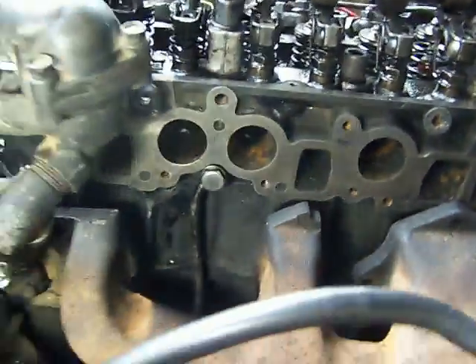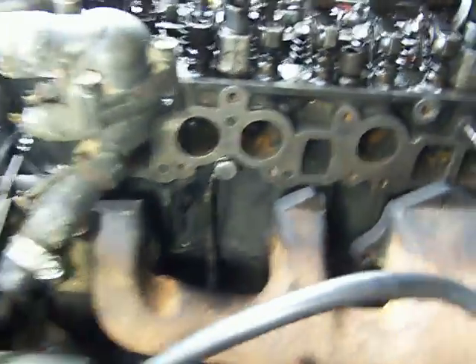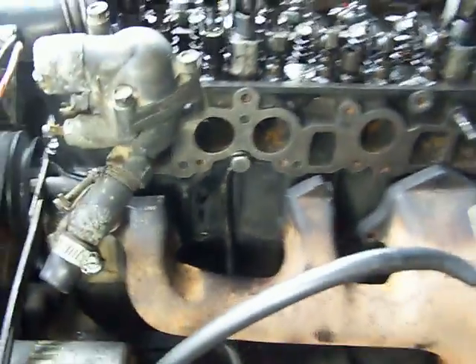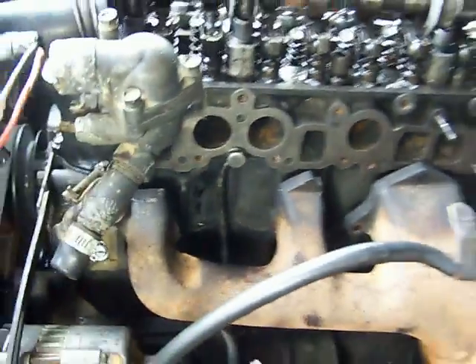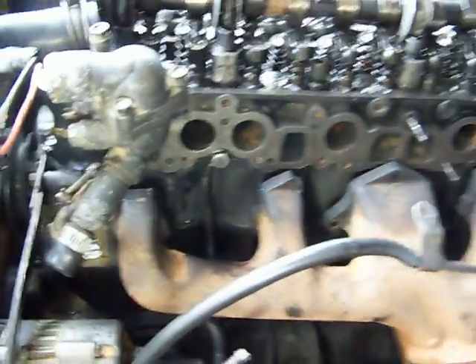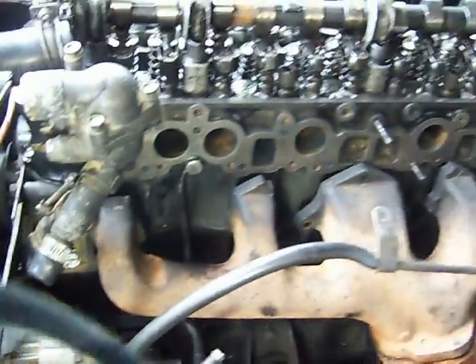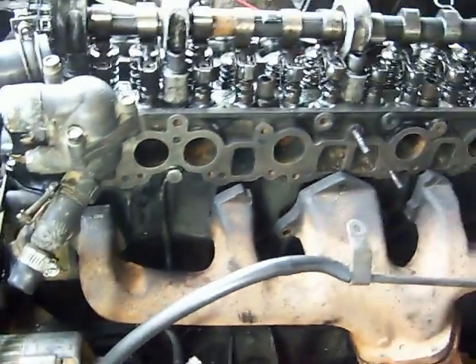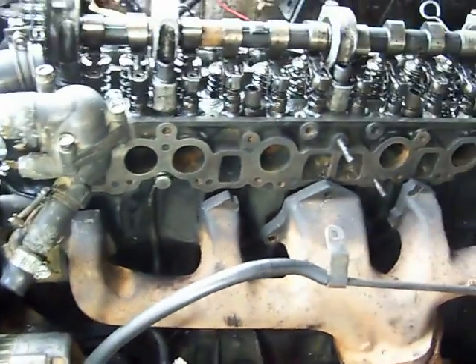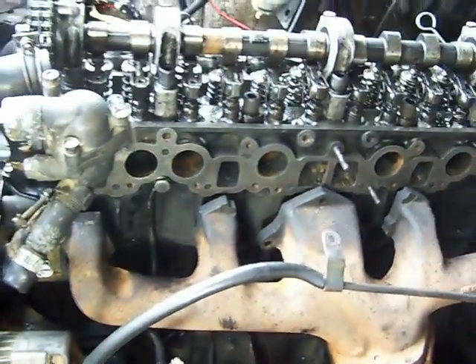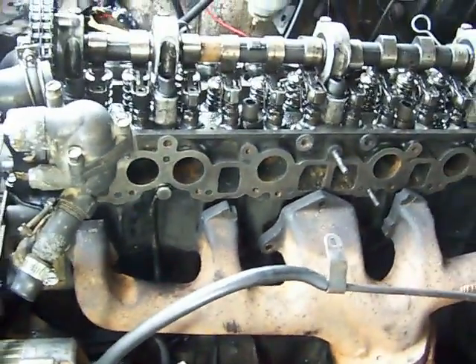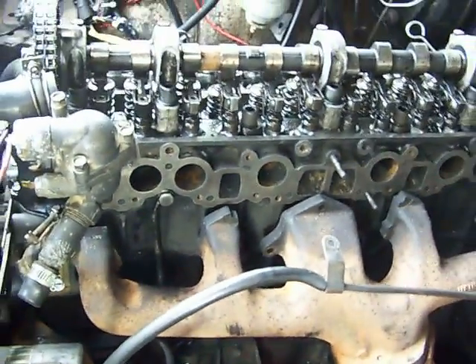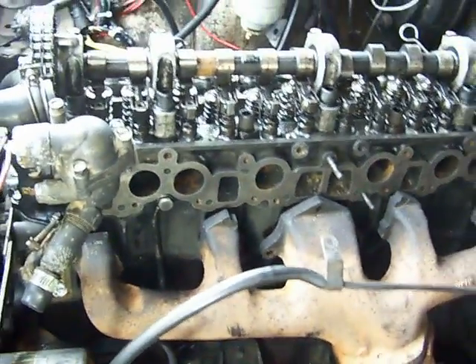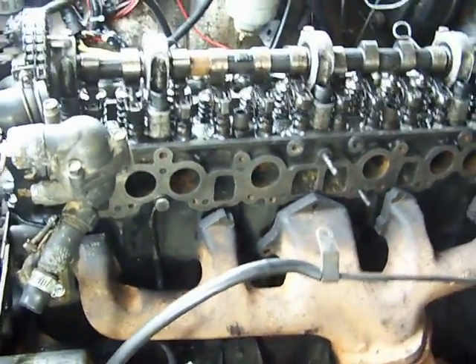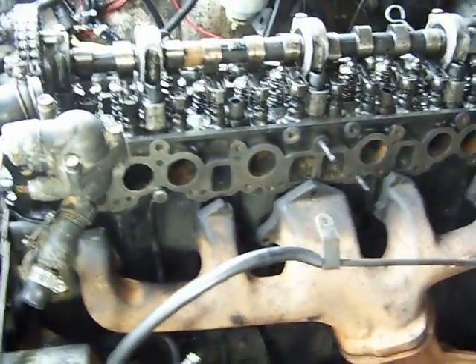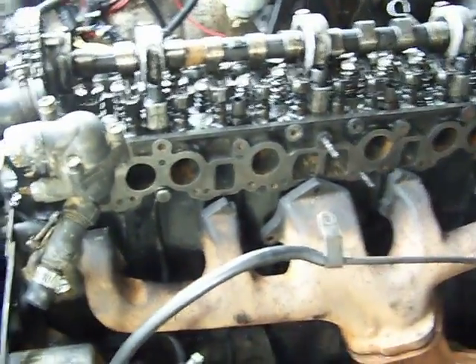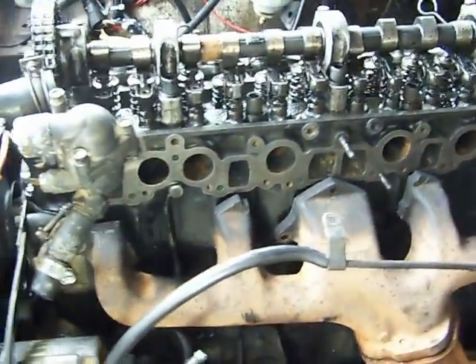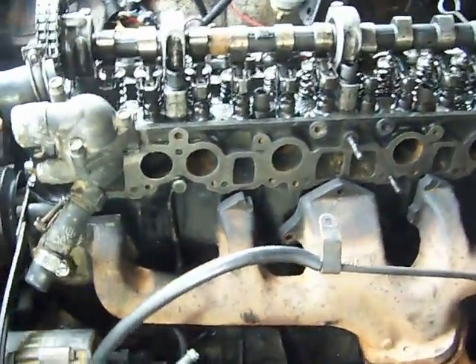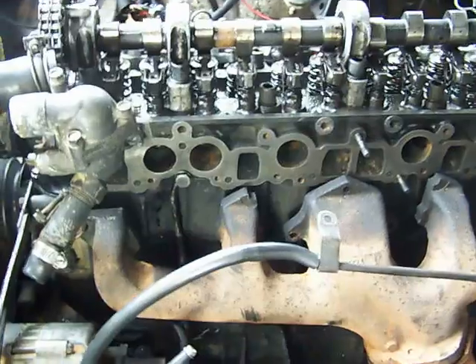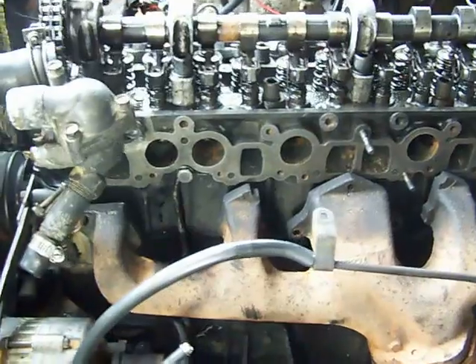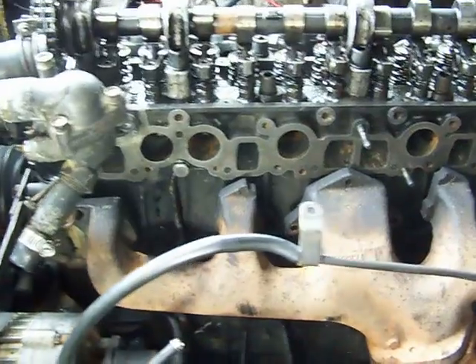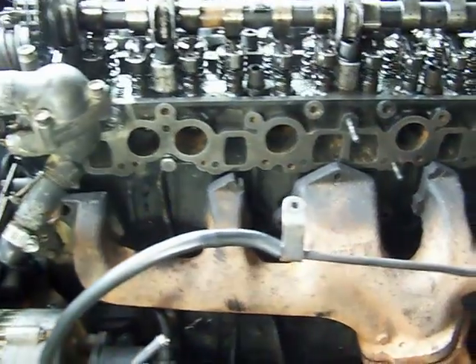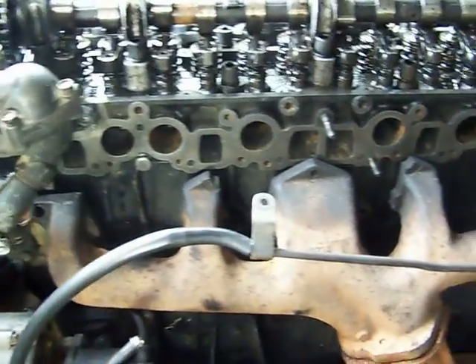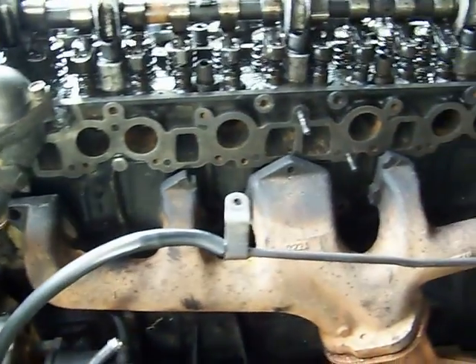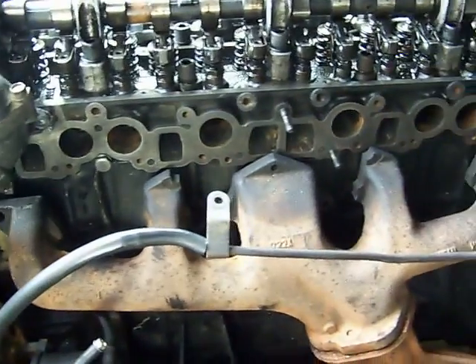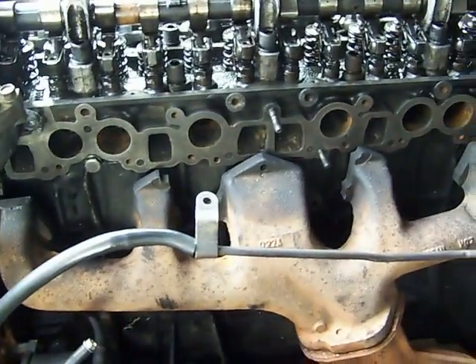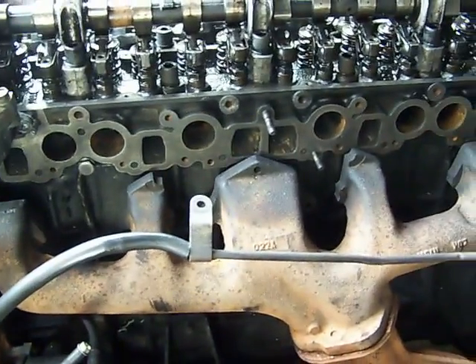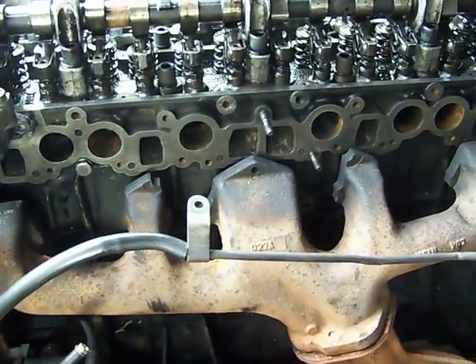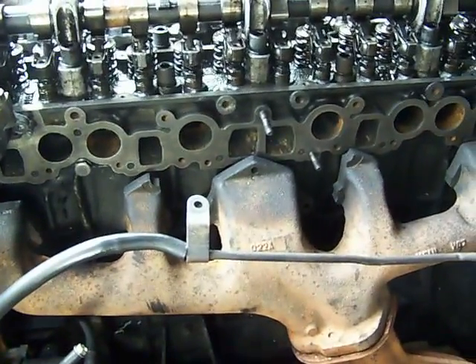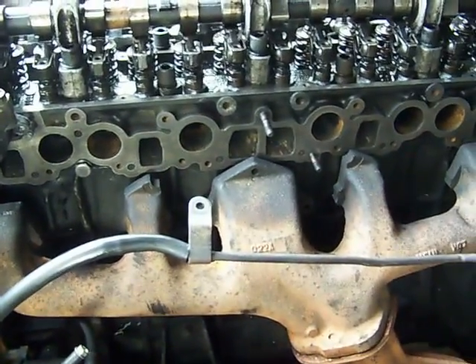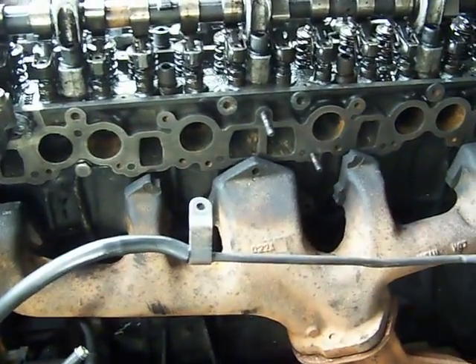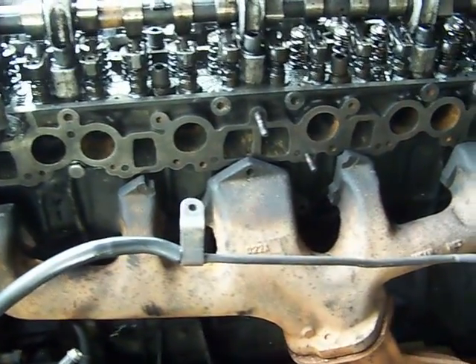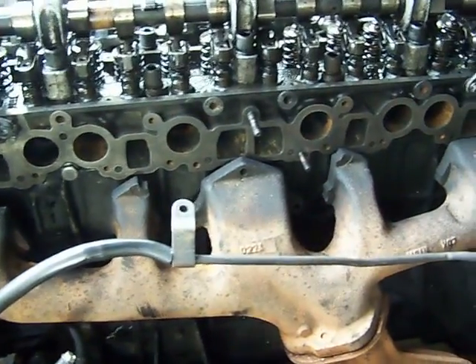So the exhaust manifold connects here, as well as the air intake manifold.